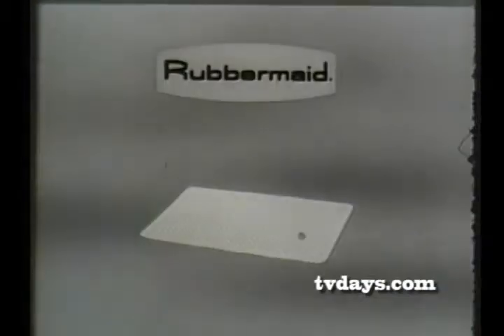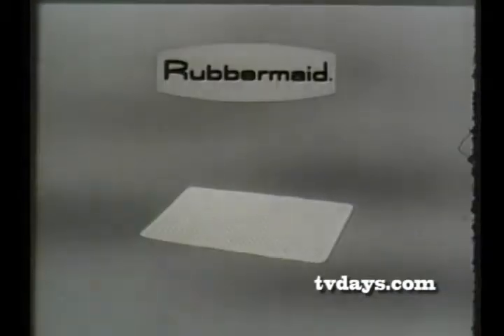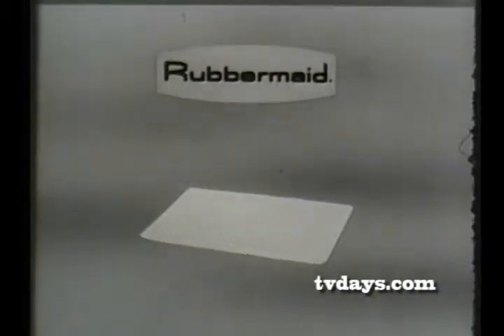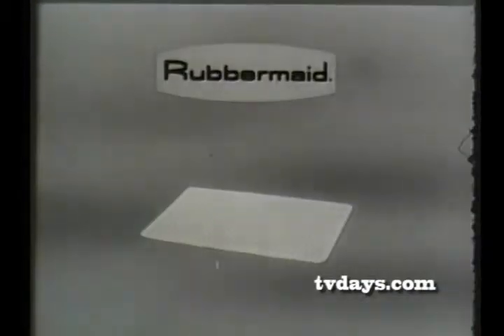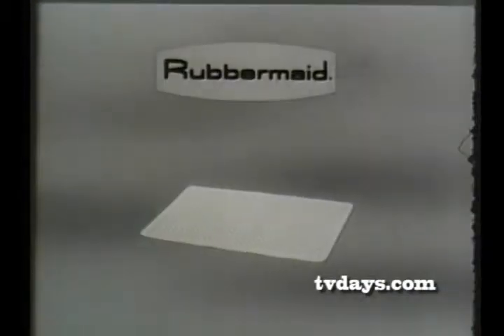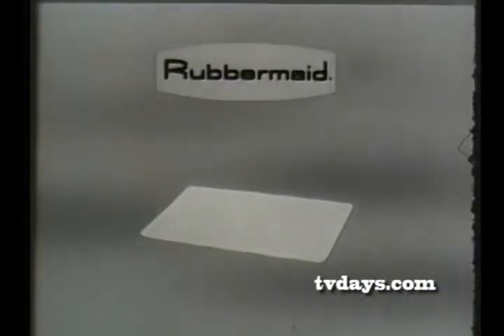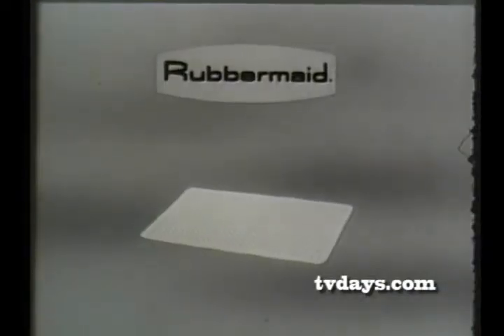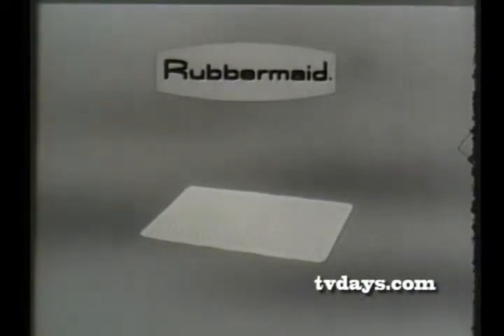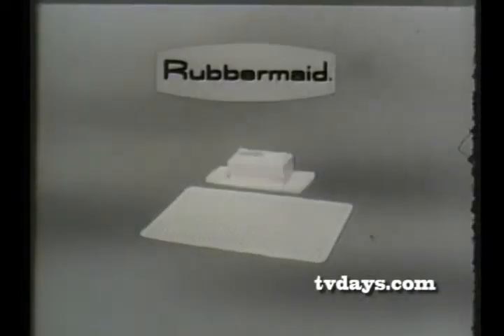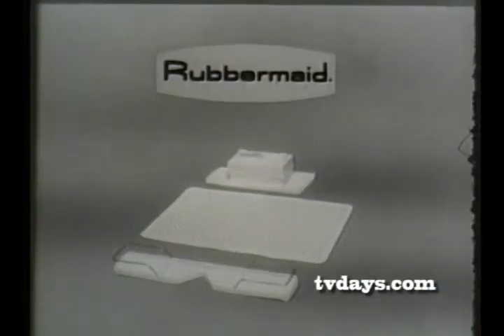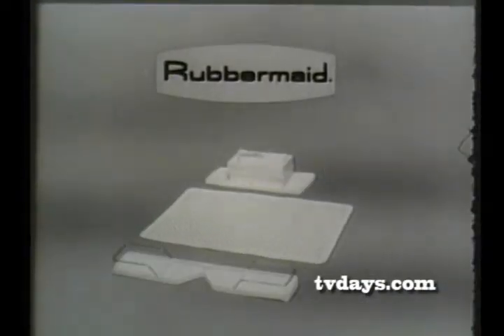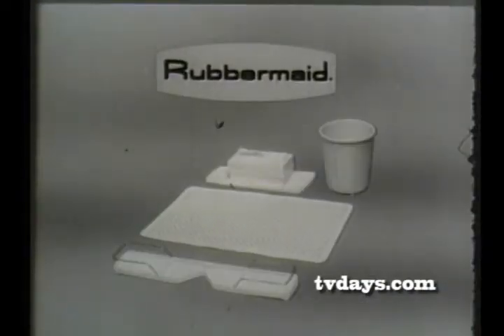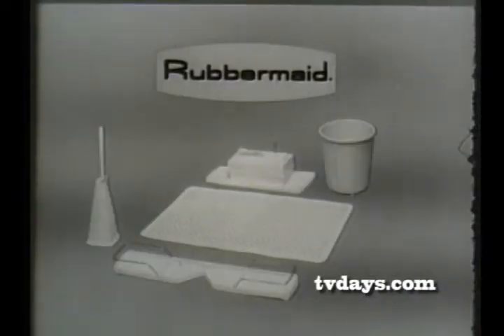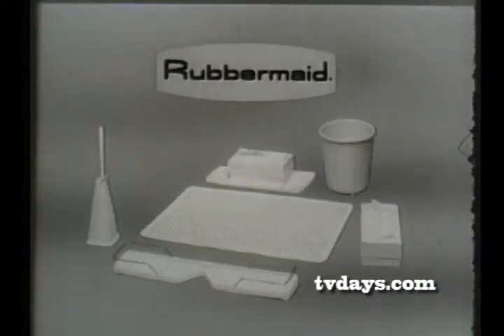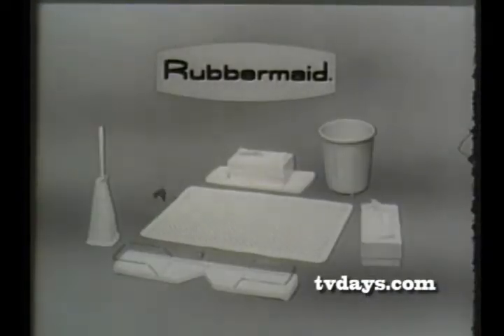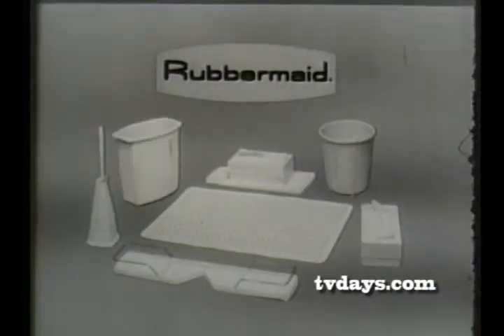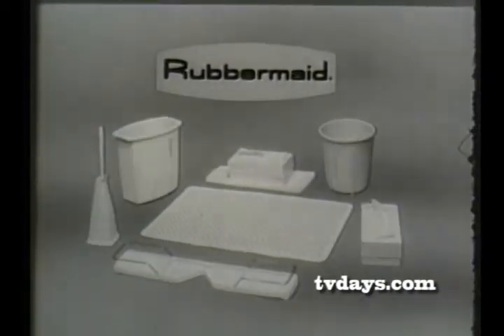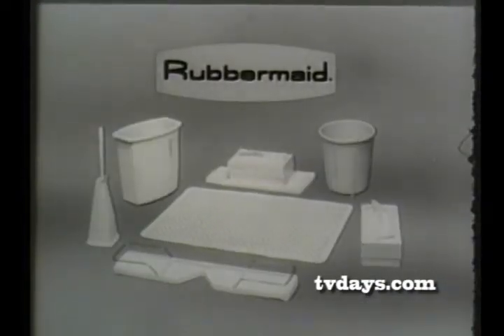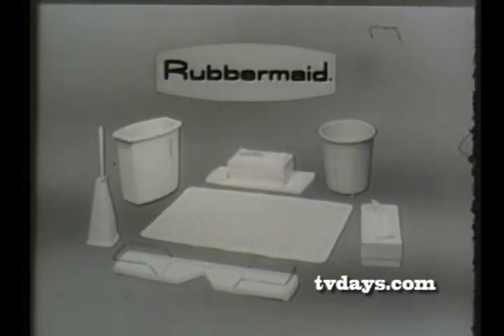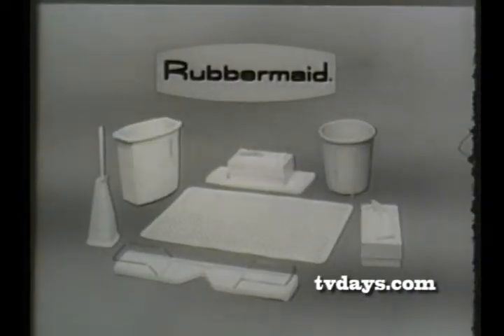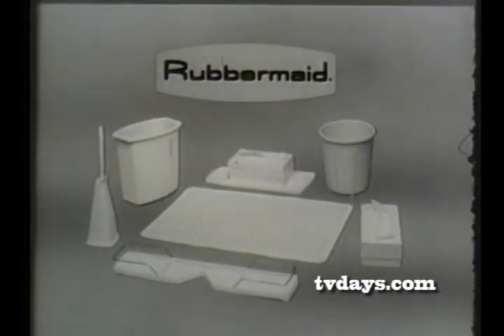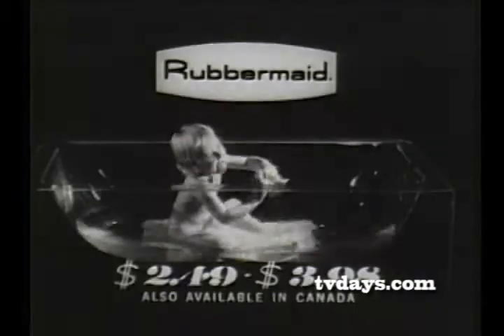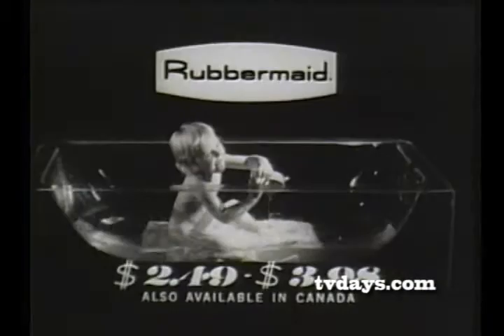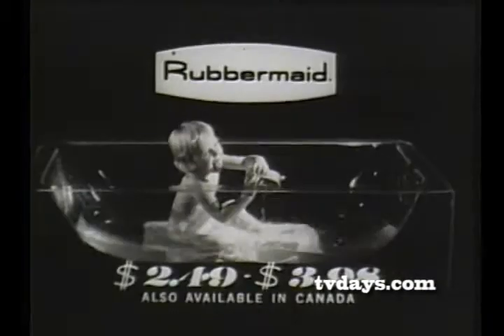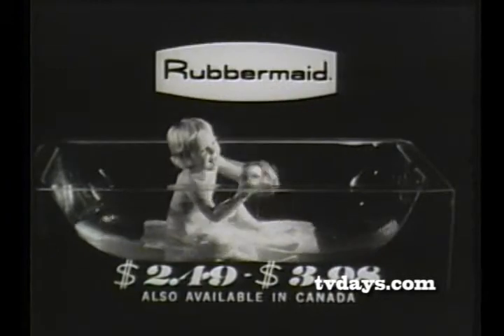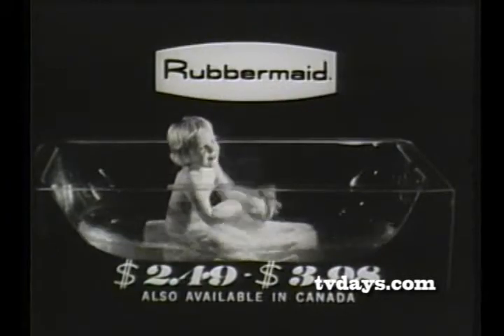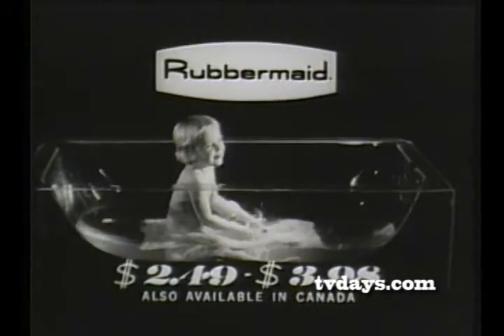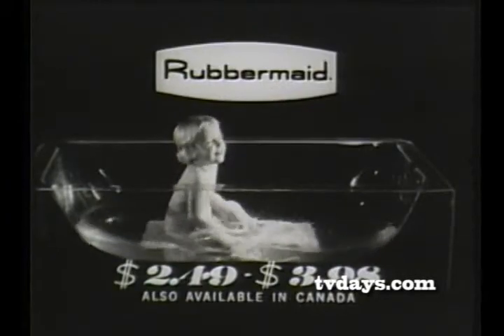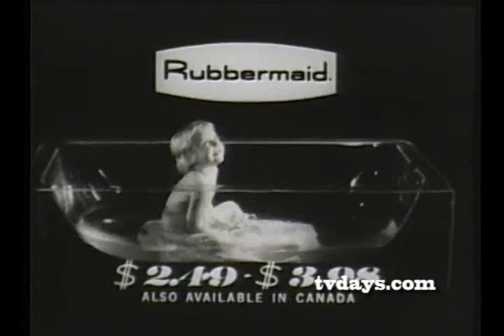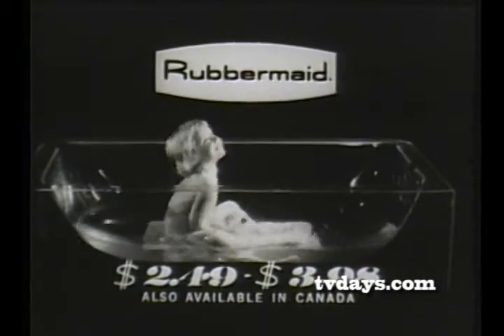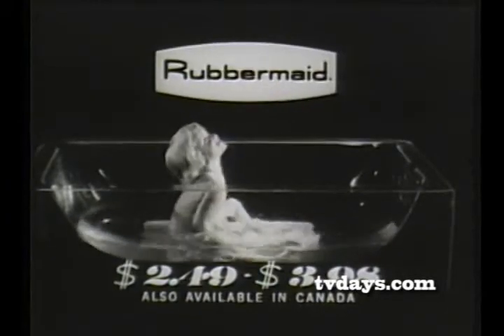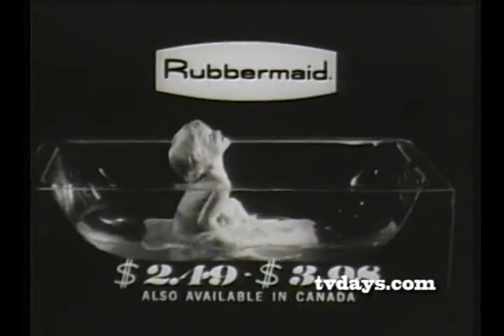One of many fine products from Rubbermaid, available wherever housewares are sold.